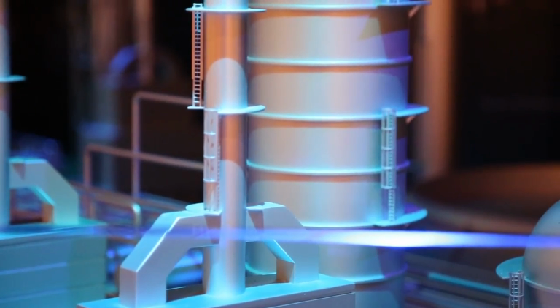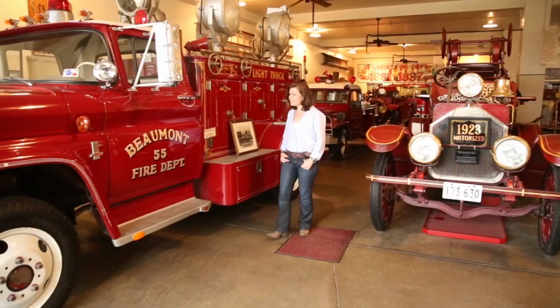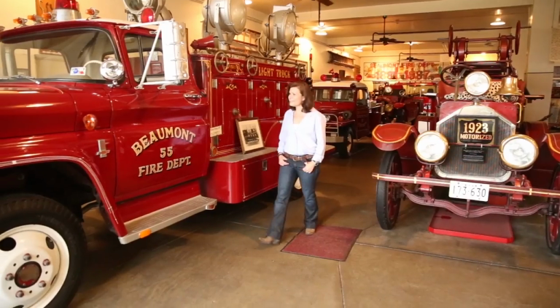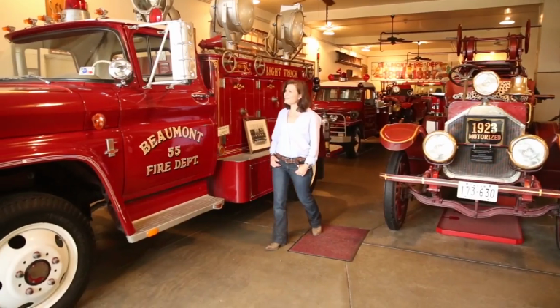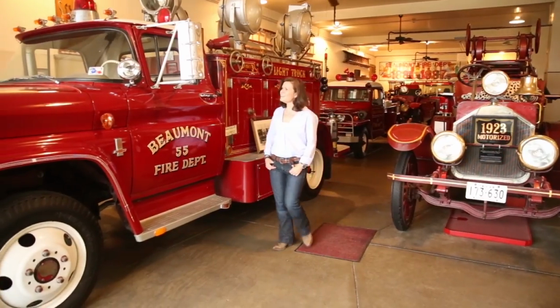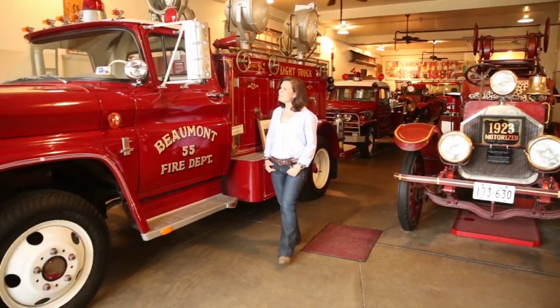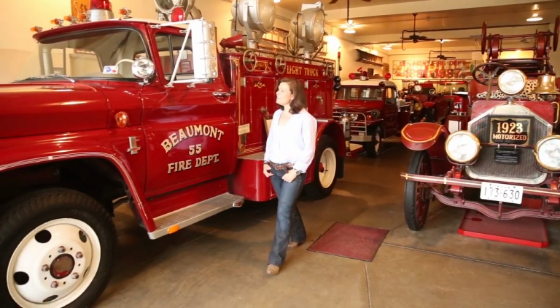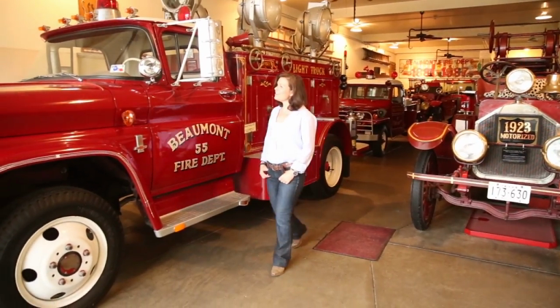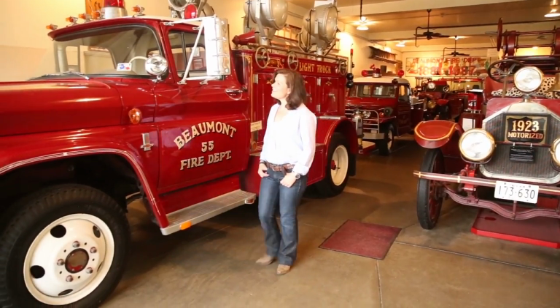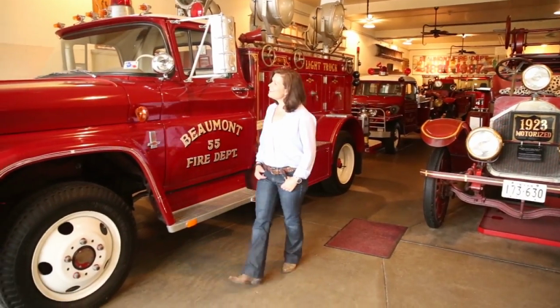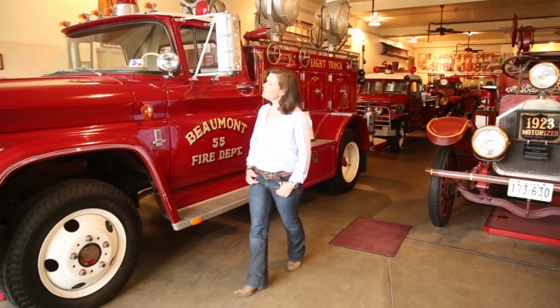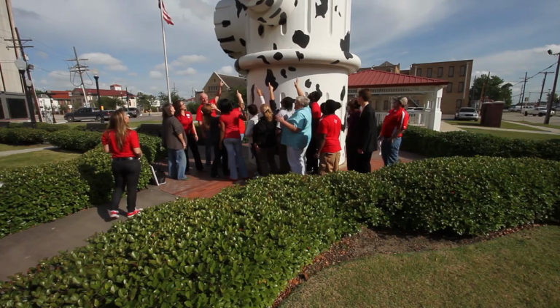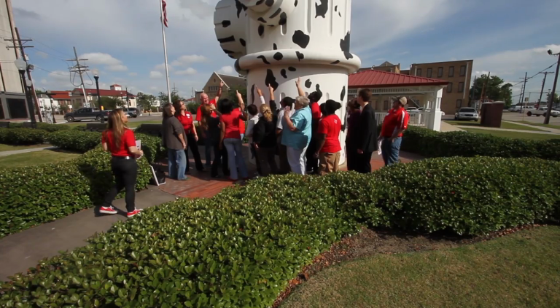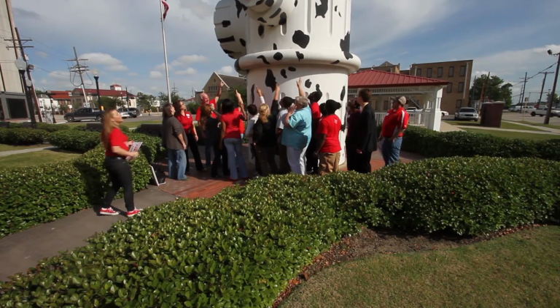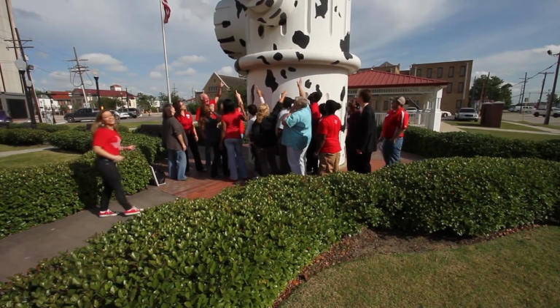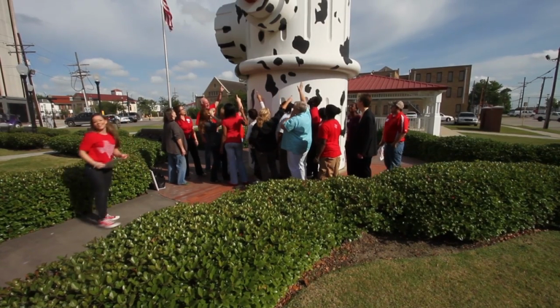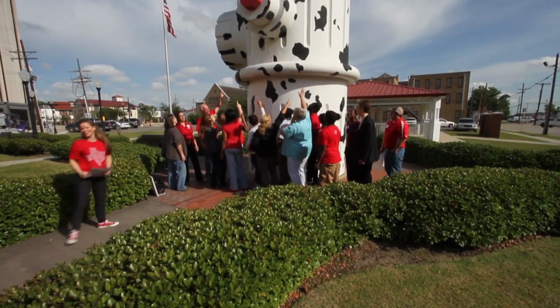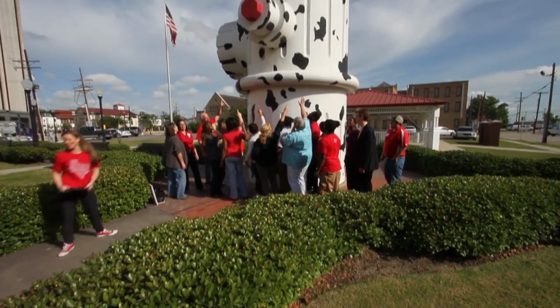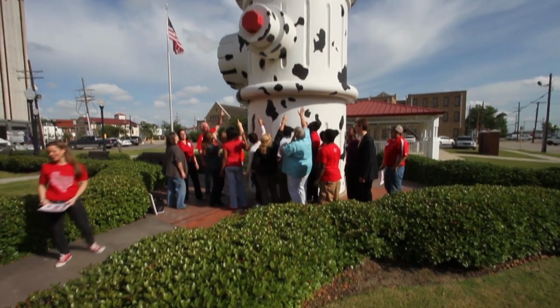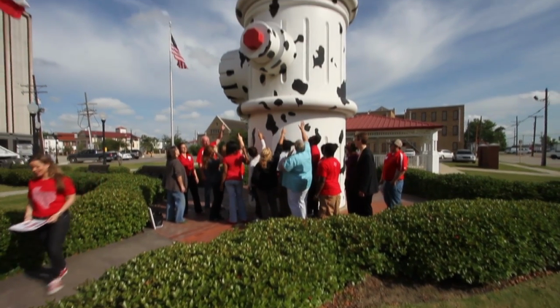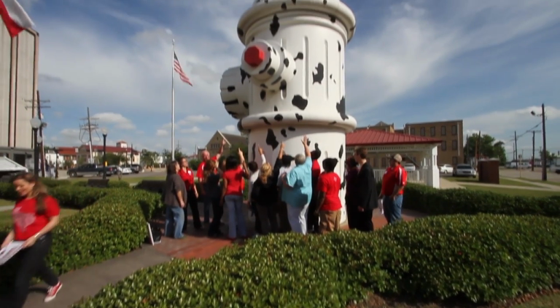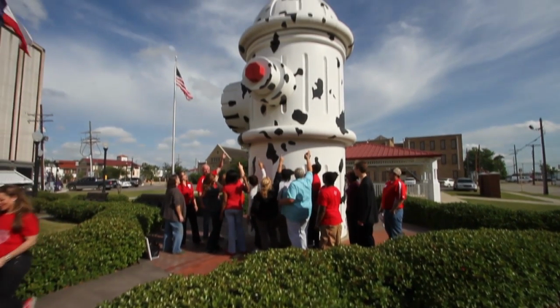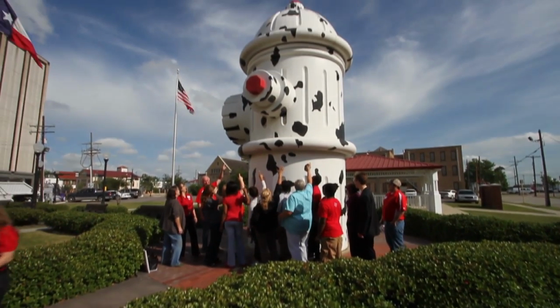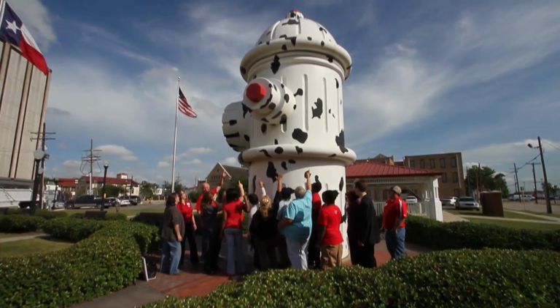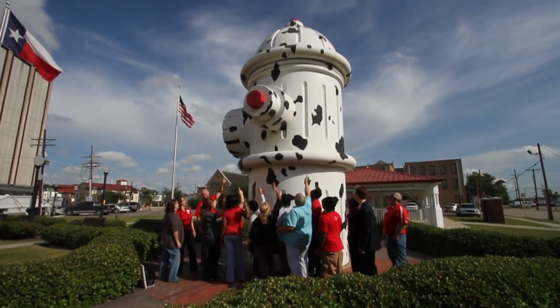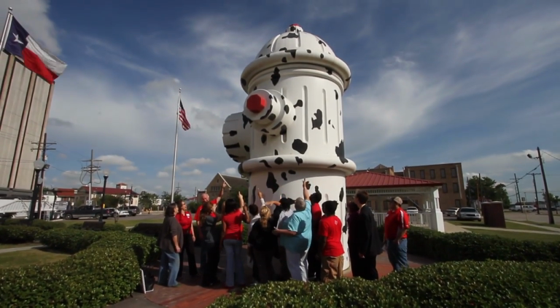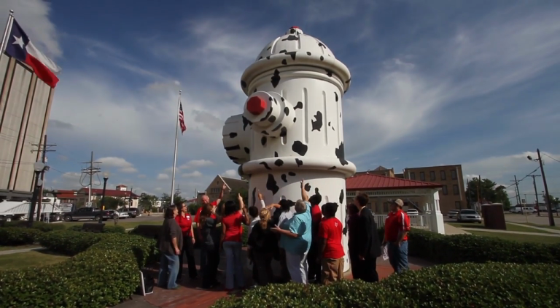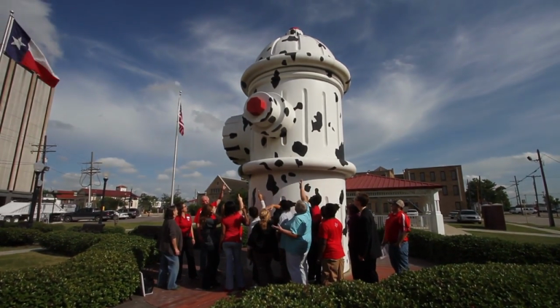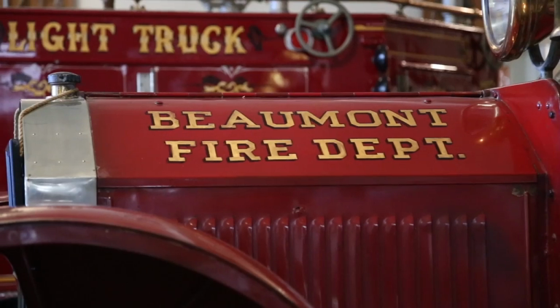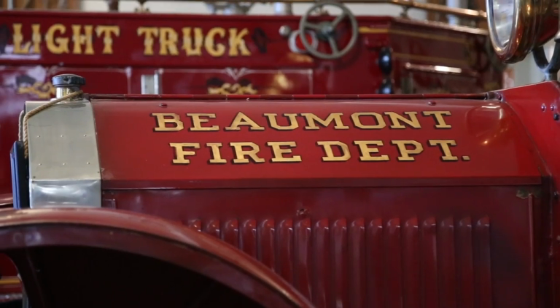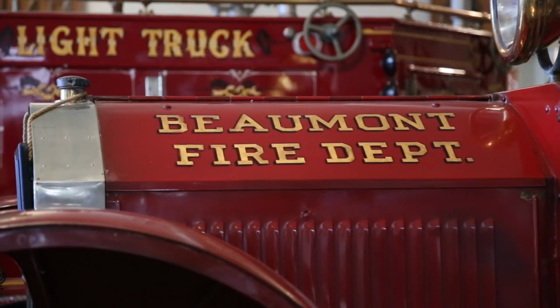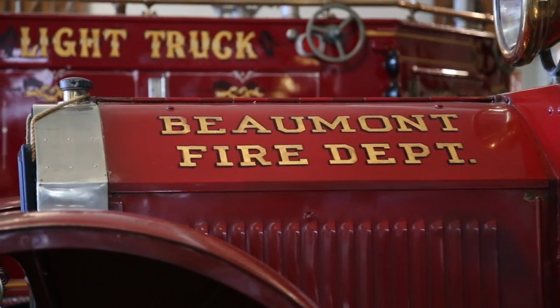Or check out one of the architectural city landmarks like the giant black and white spotted fire hydrant at the Fire Museum of Texas.